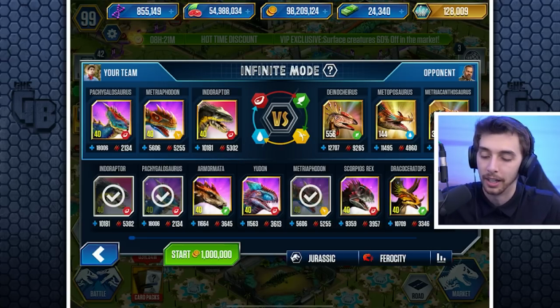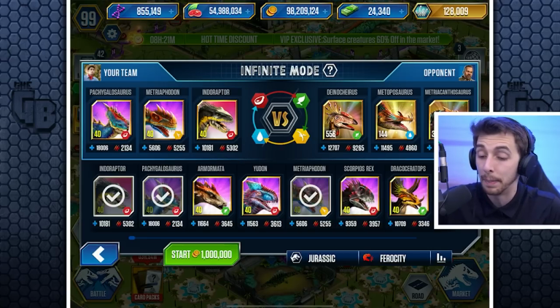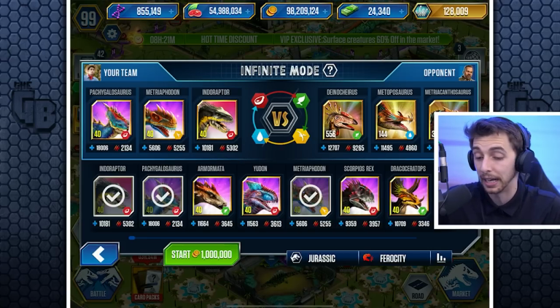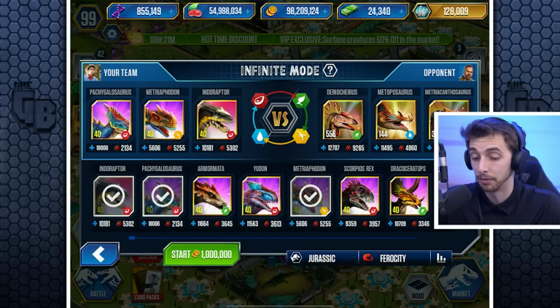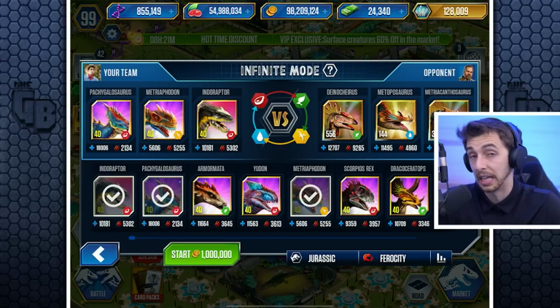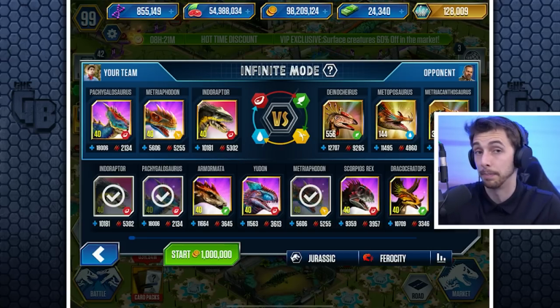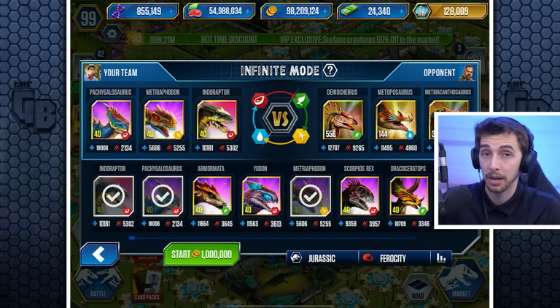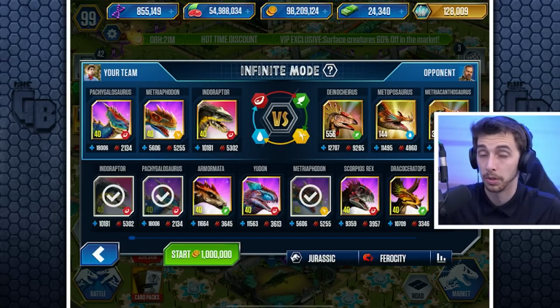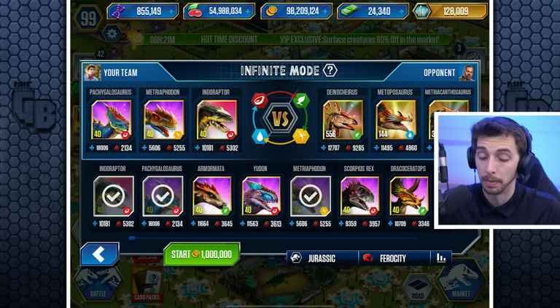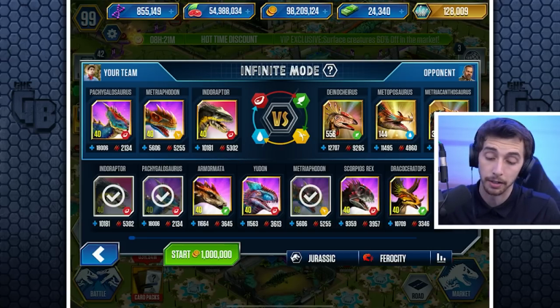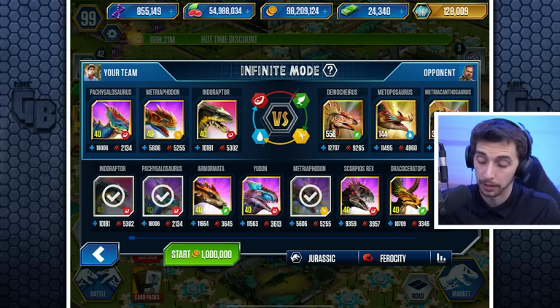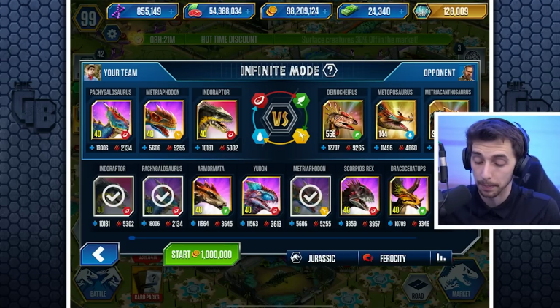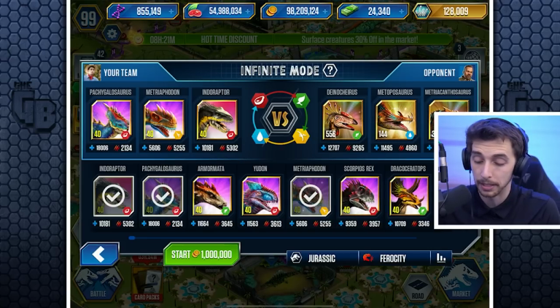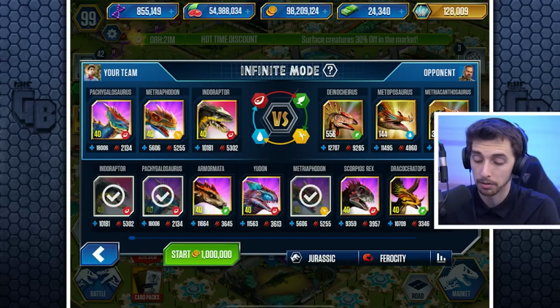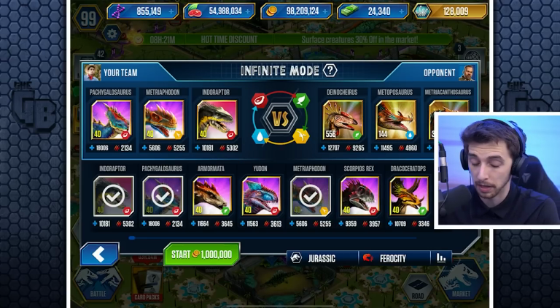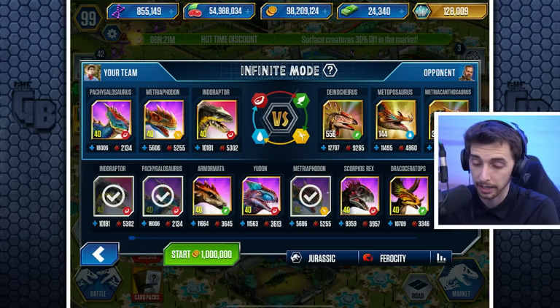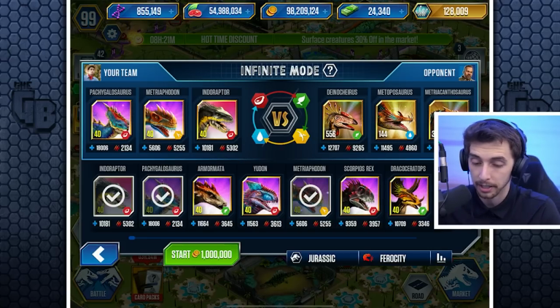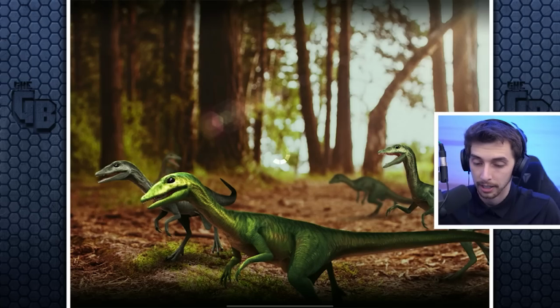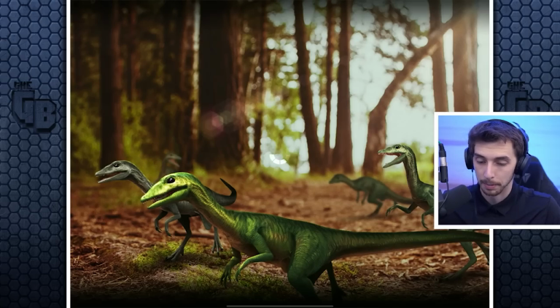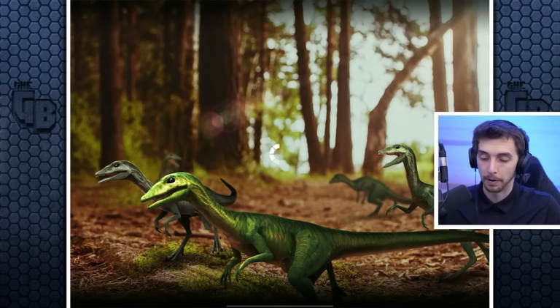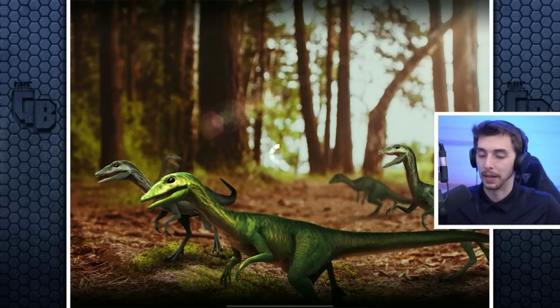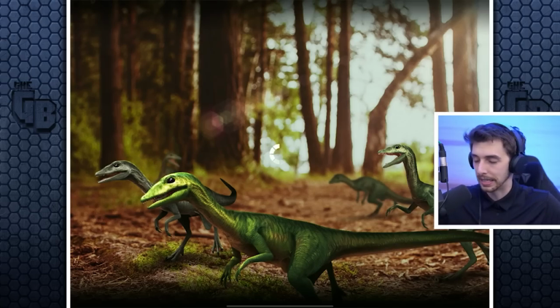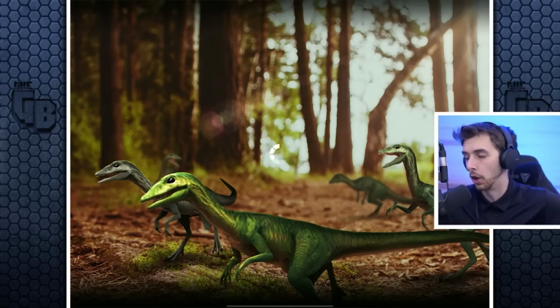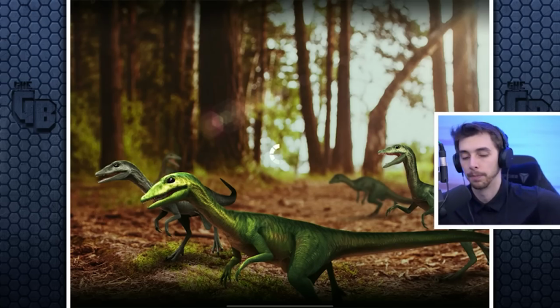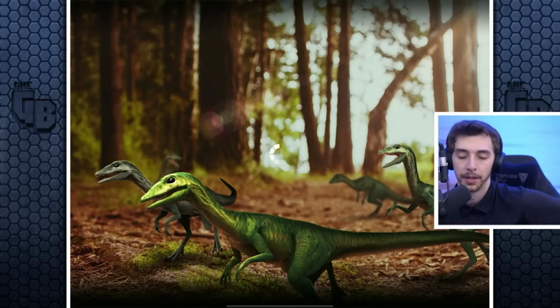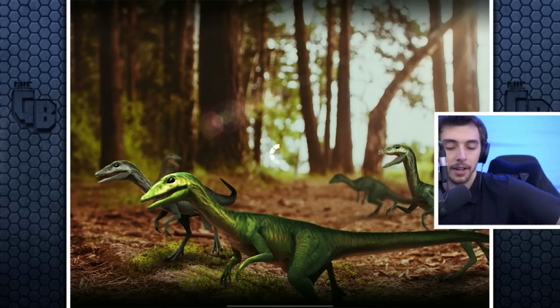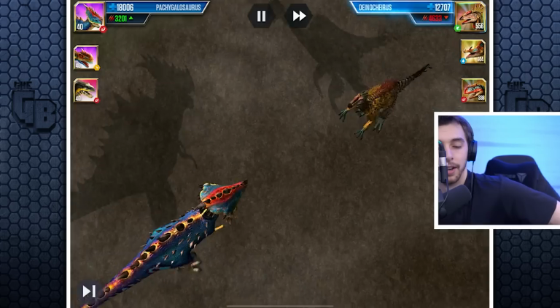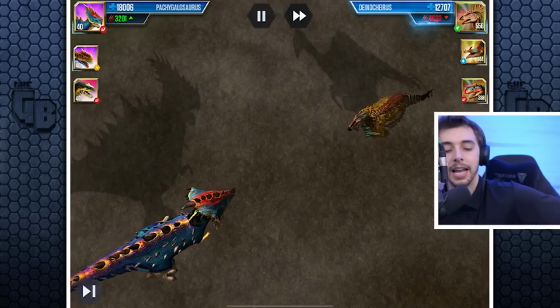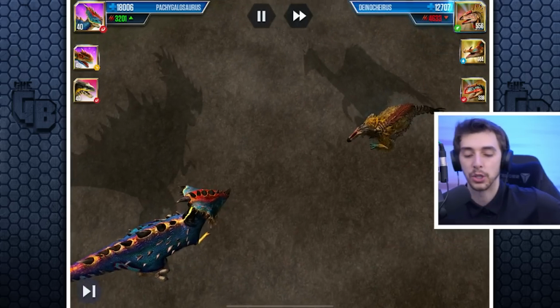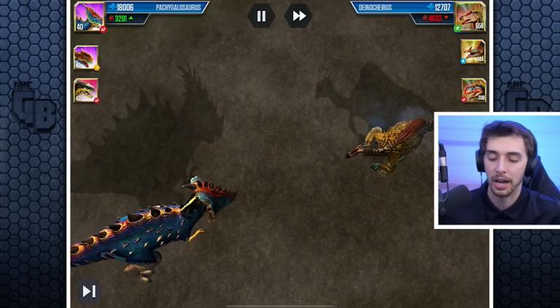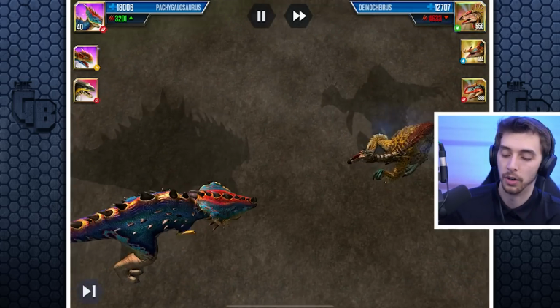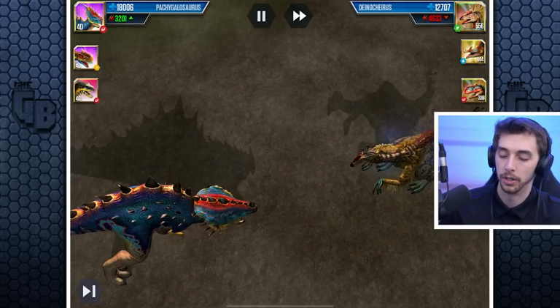Metricanthosaurus can't kill me in one hit and I can kill it in two — but it needs to be interrupted. As far as I'm aware that's the best team I can do. Once I've used it I can get them back with my VIP thing. Let's have a look — the toughest battle I have ever faced.